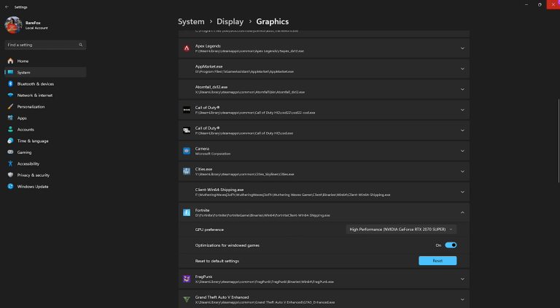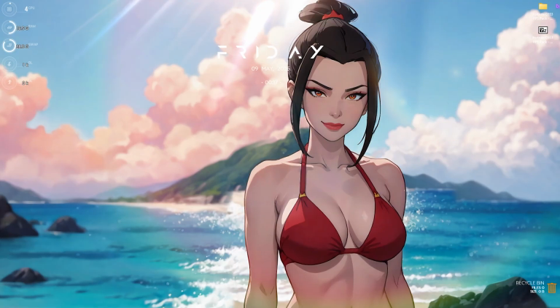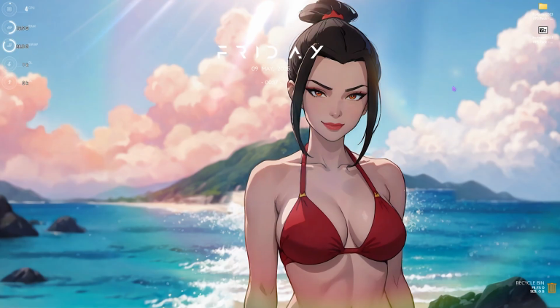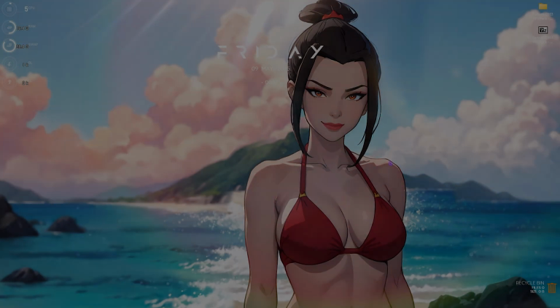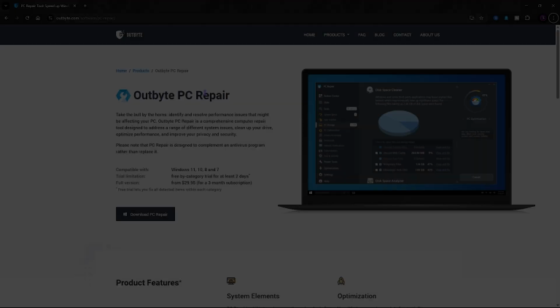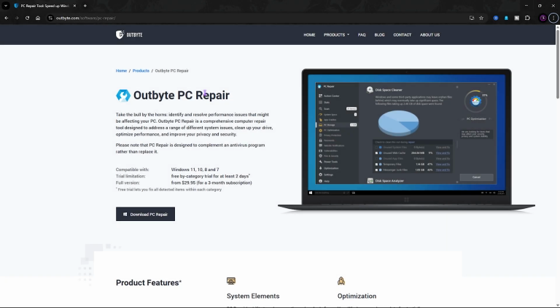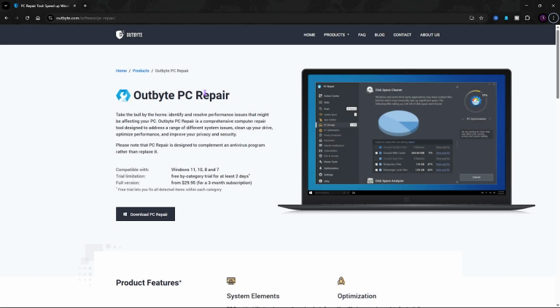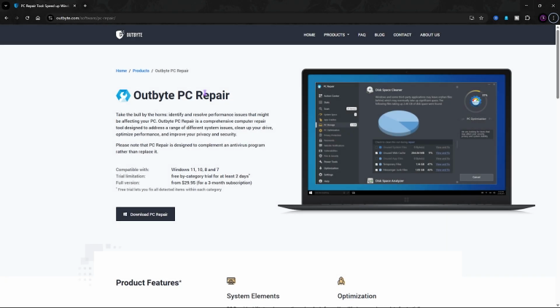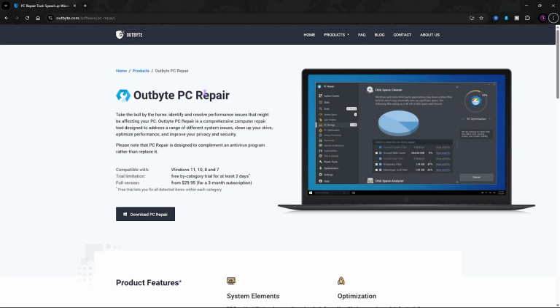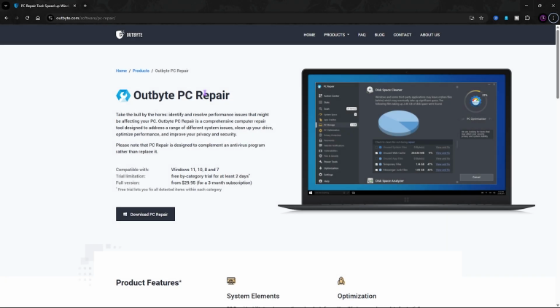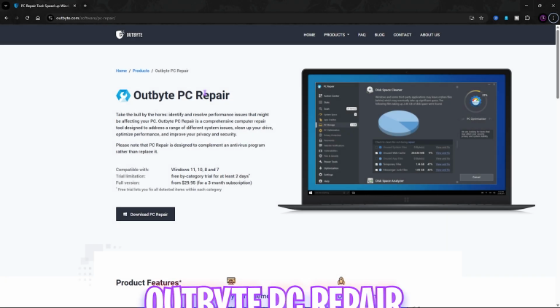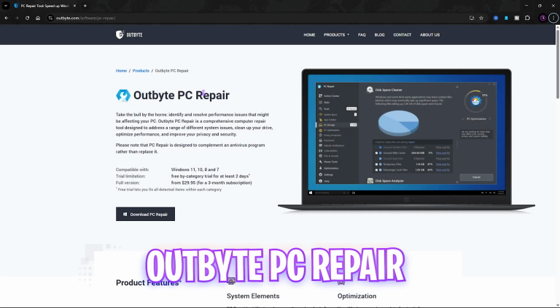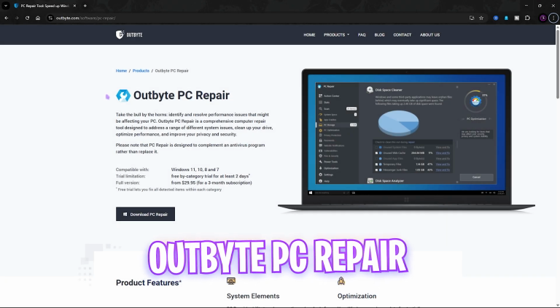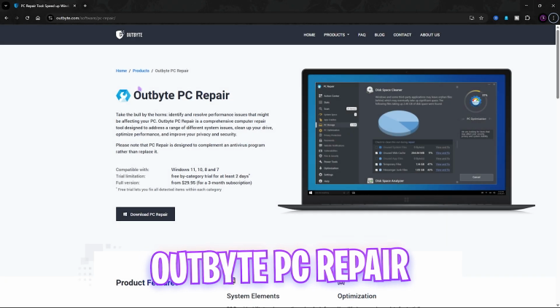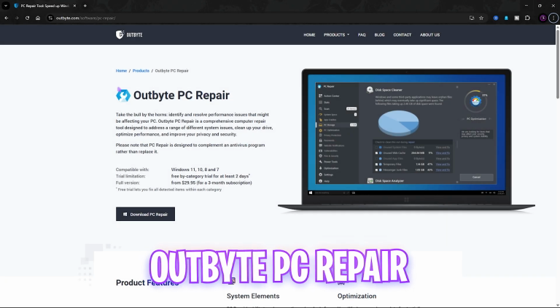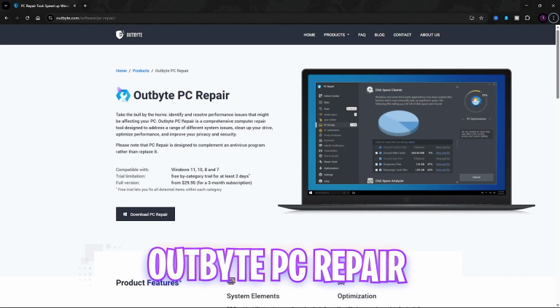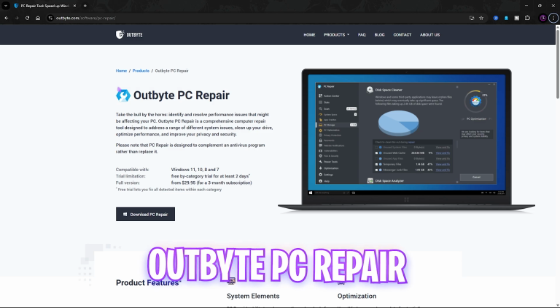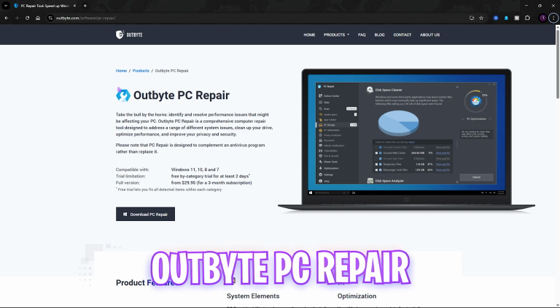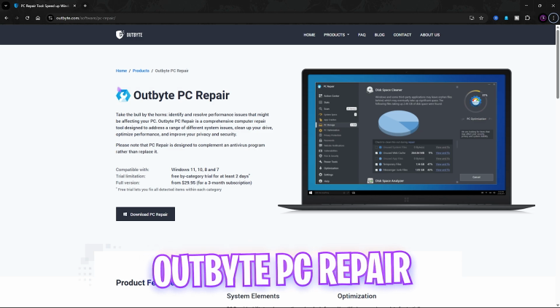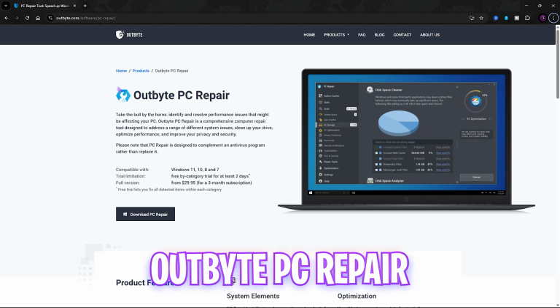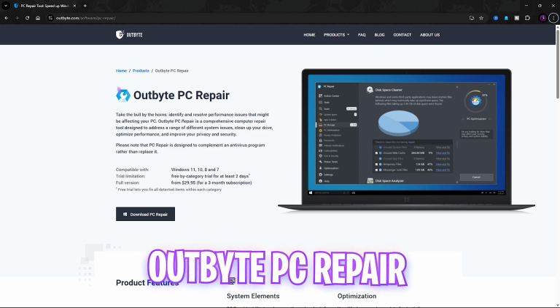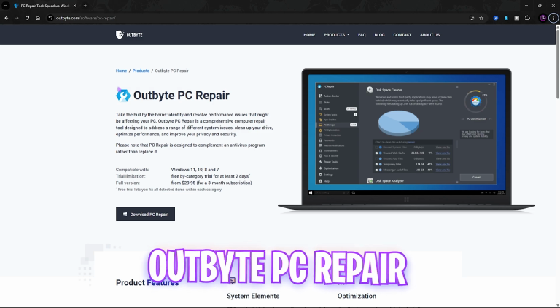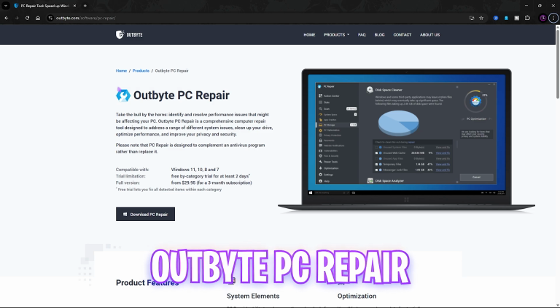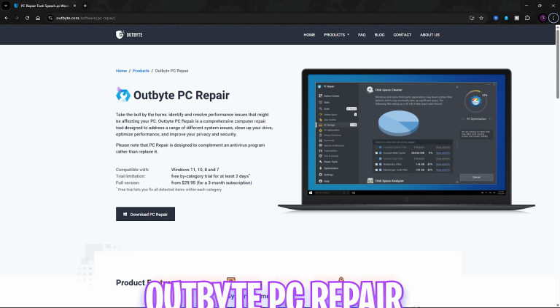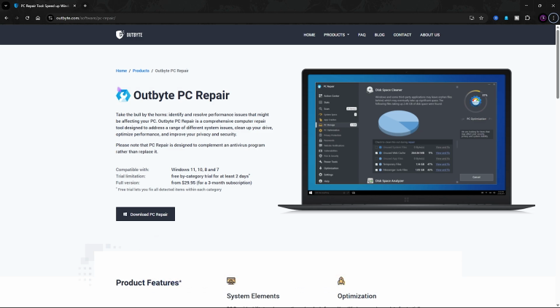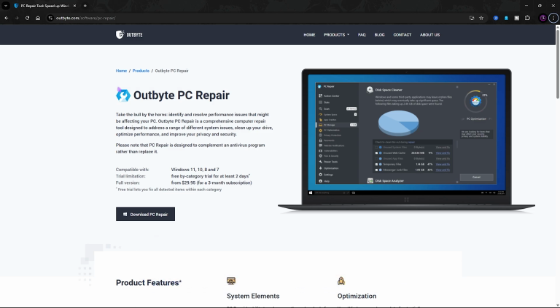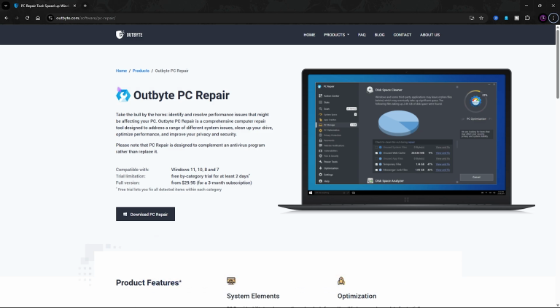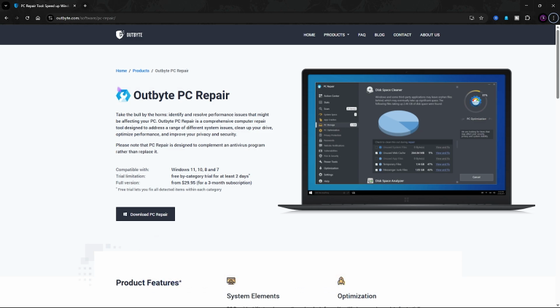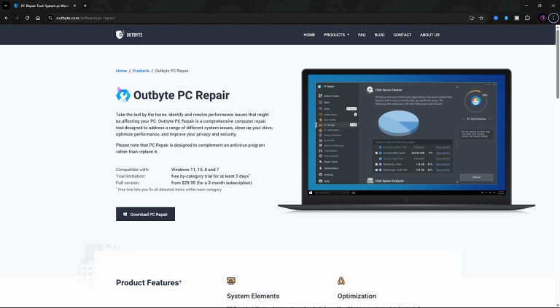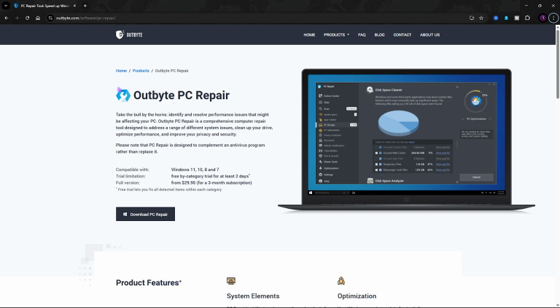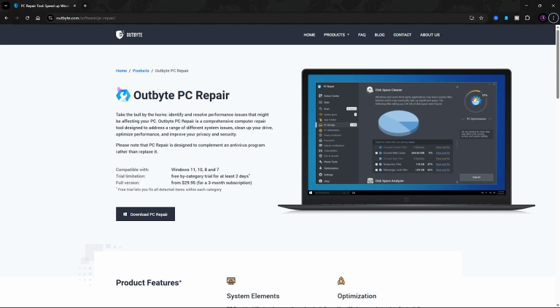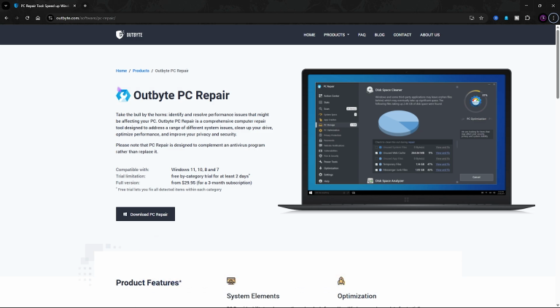After that, click on this option and that should be it. Simply close your Settings.